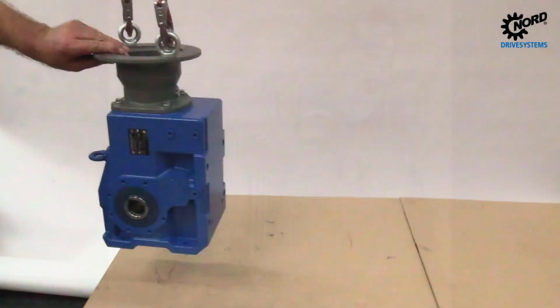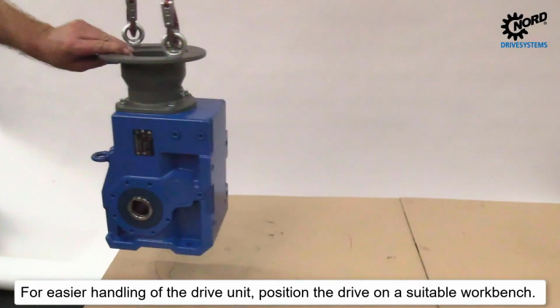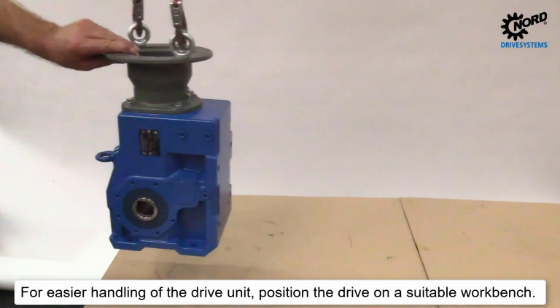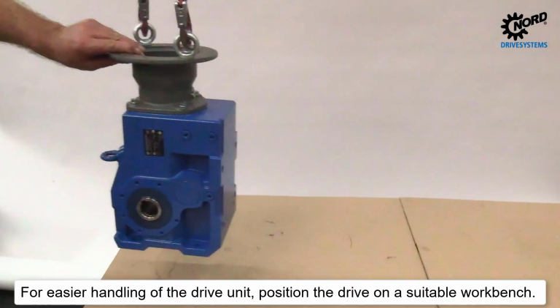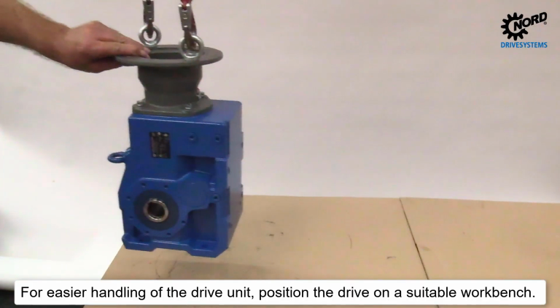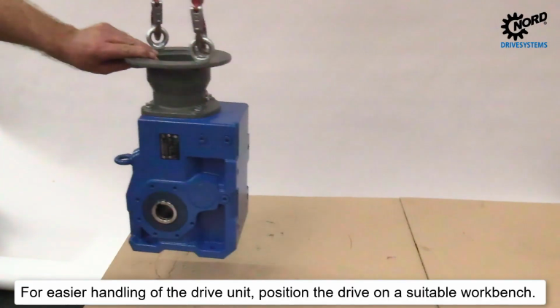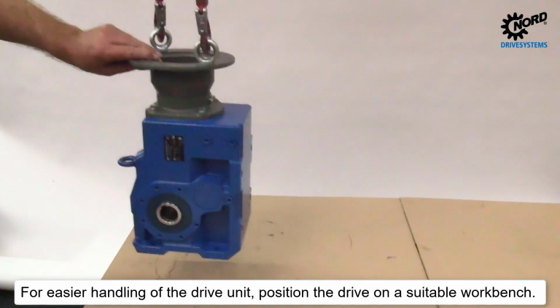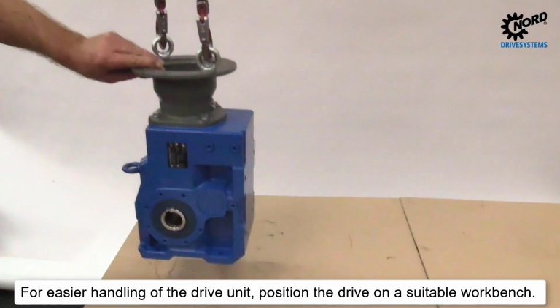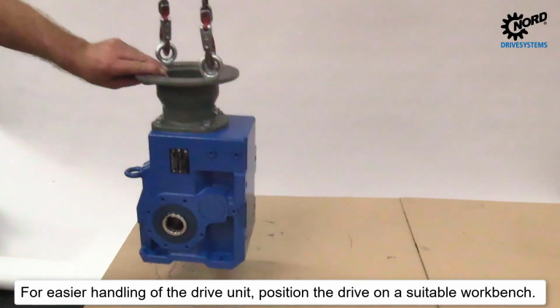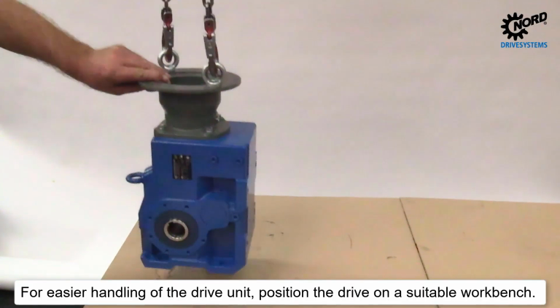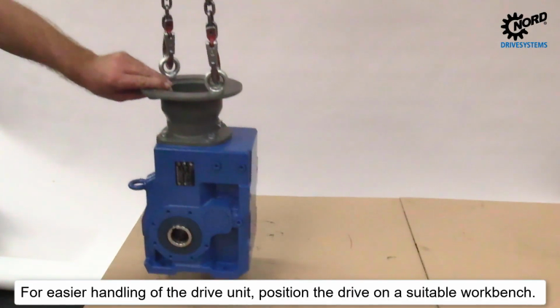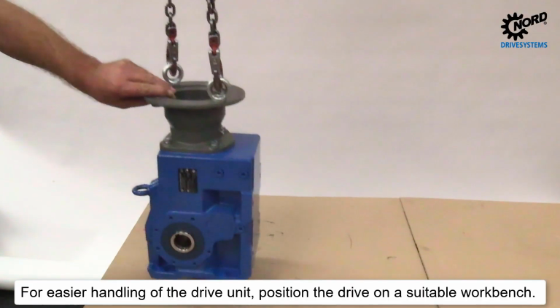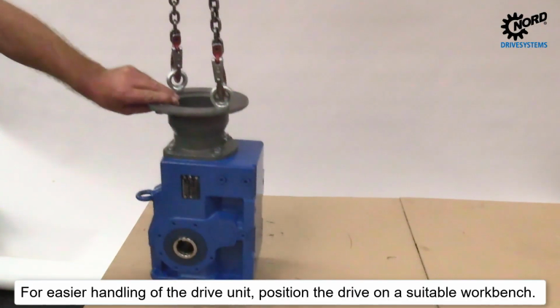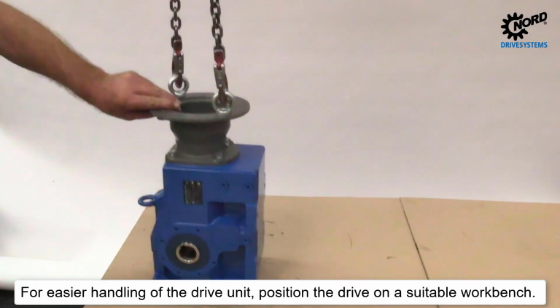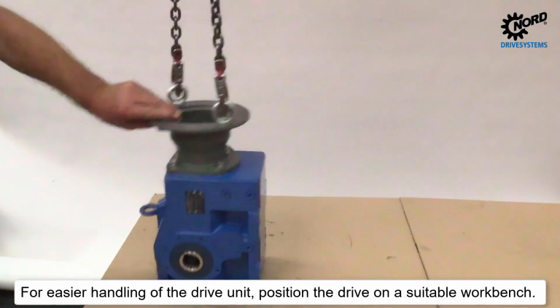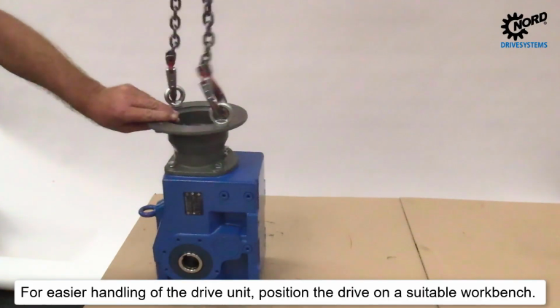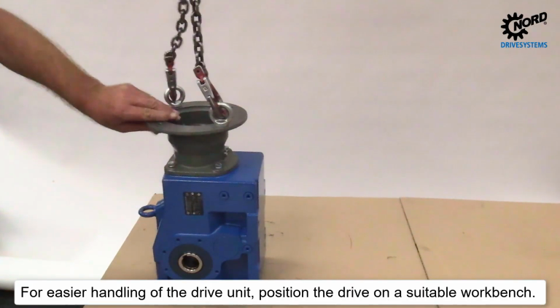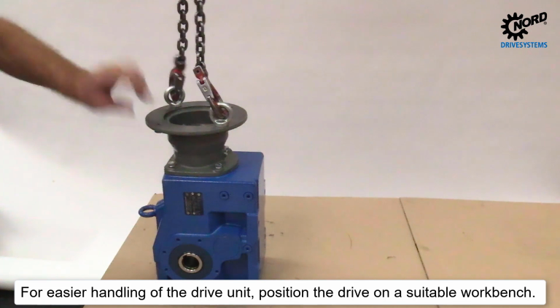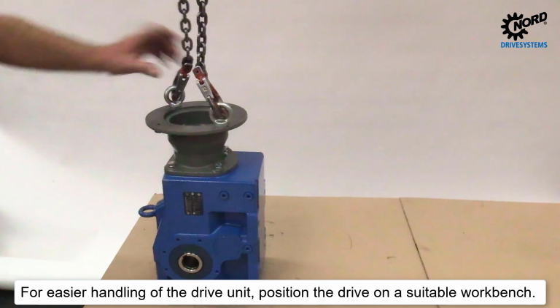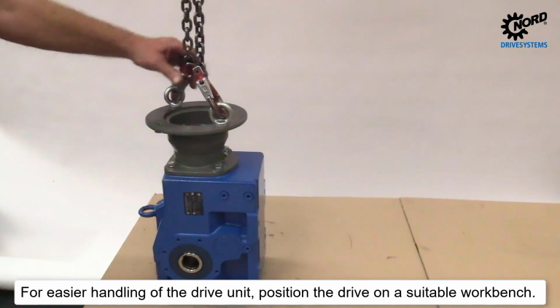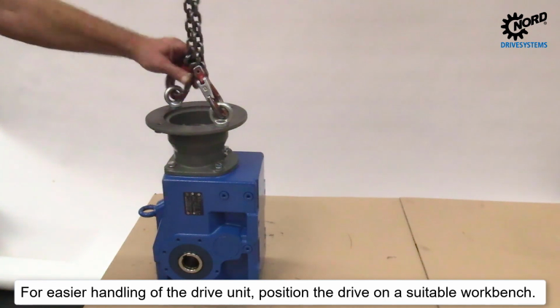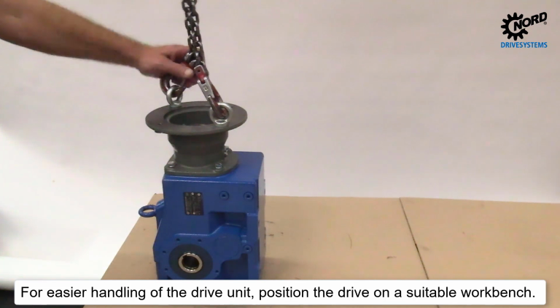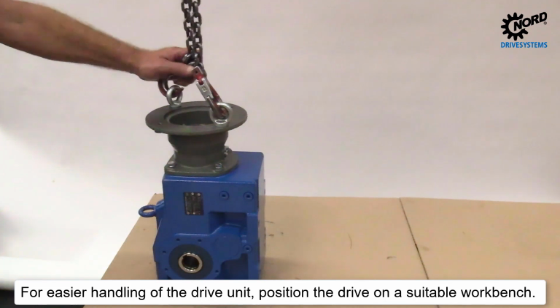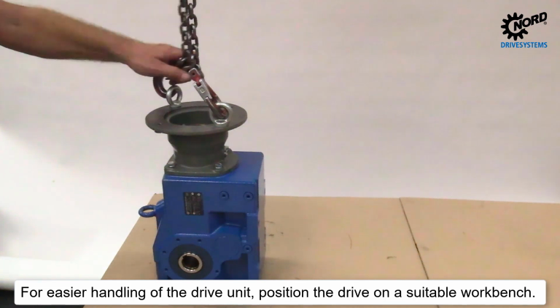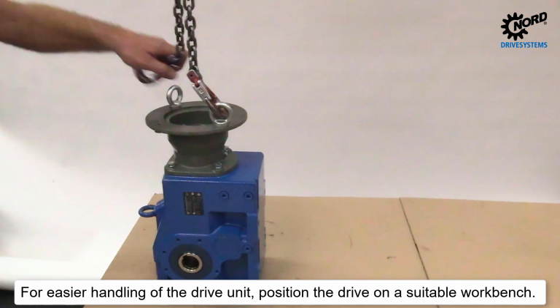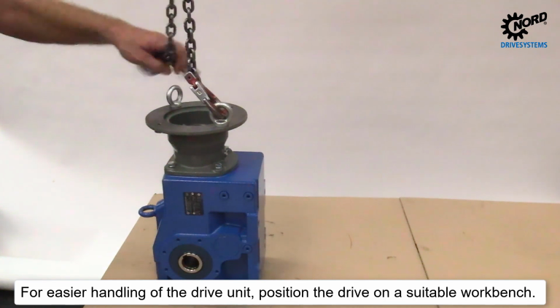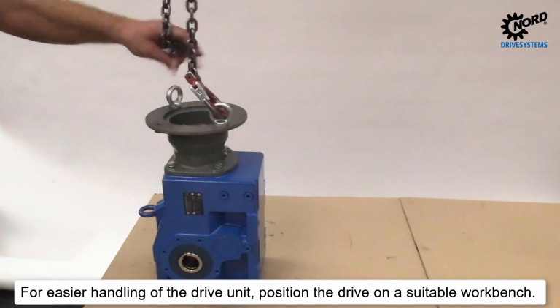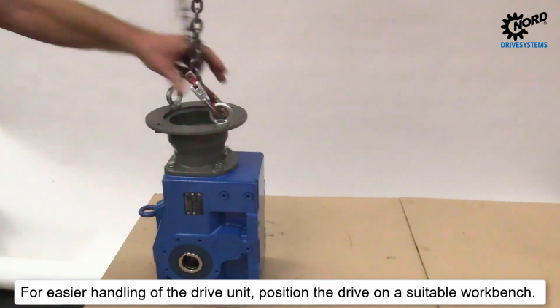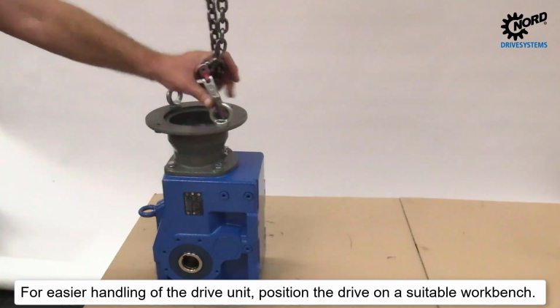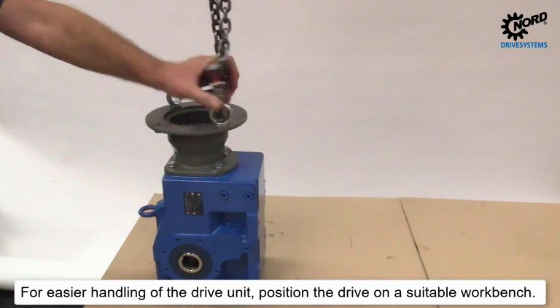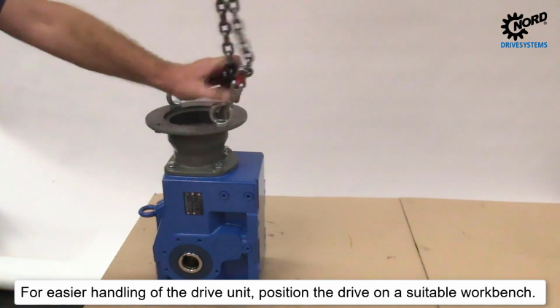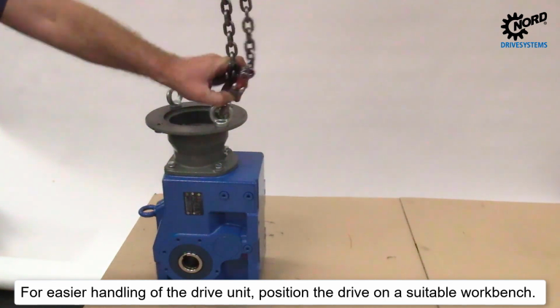For easier handling of the drive unit, position the drive on a suitable workbench.